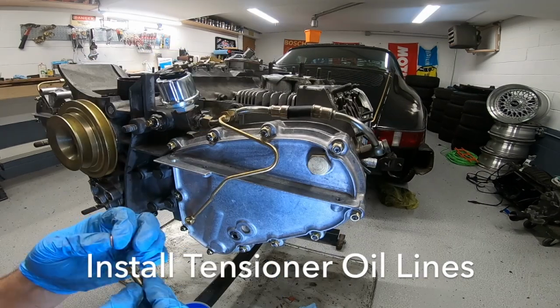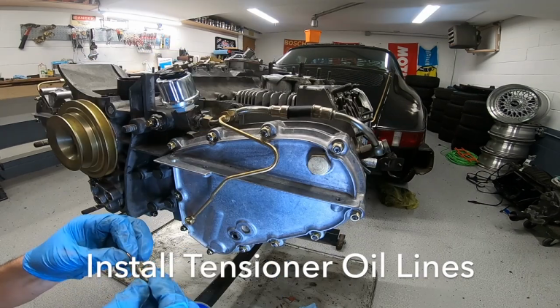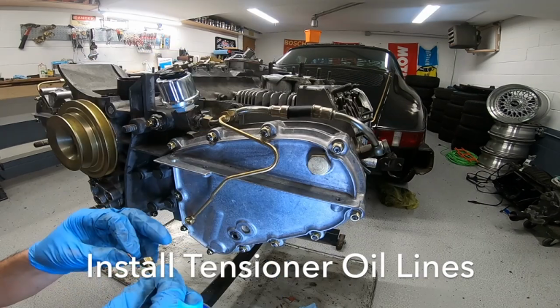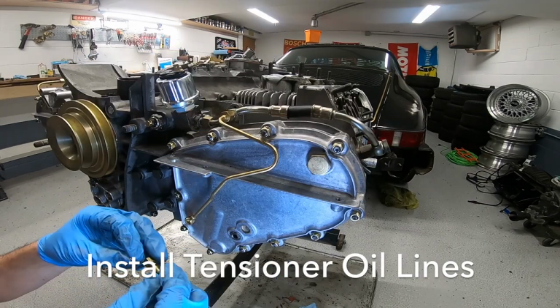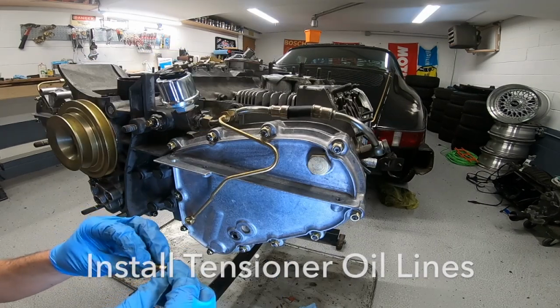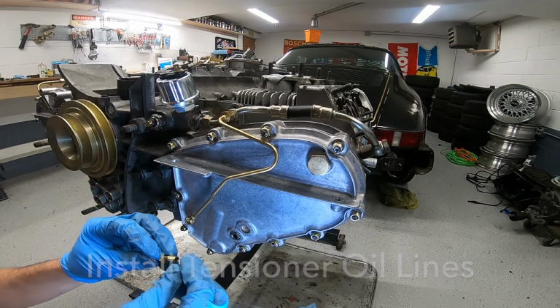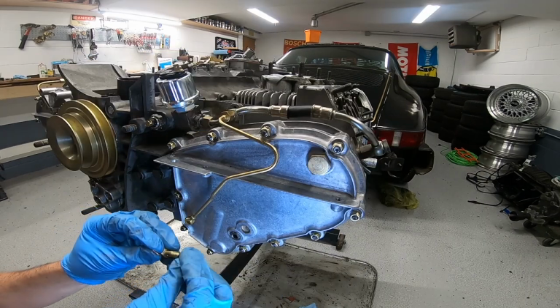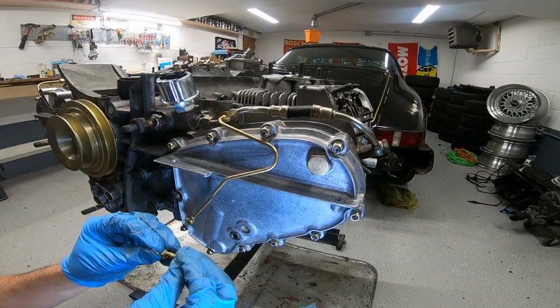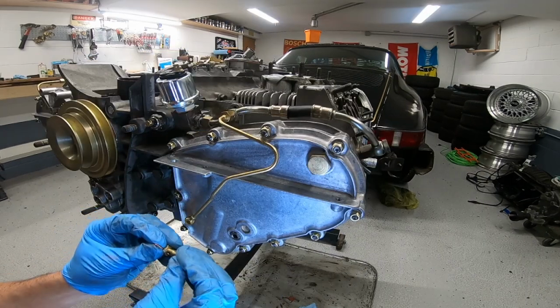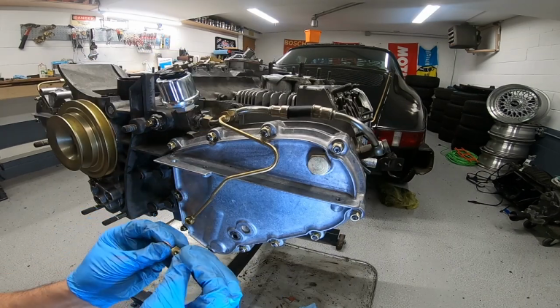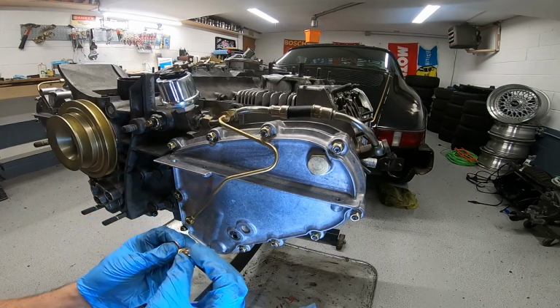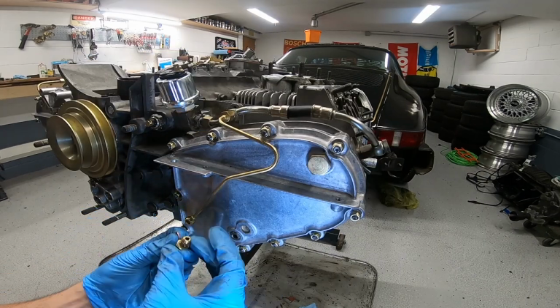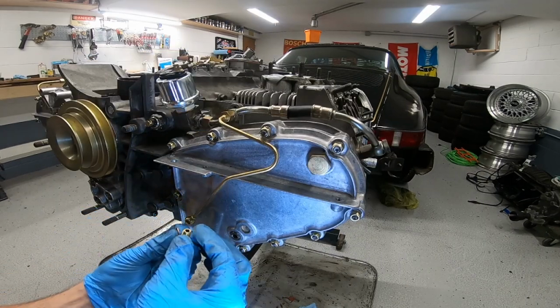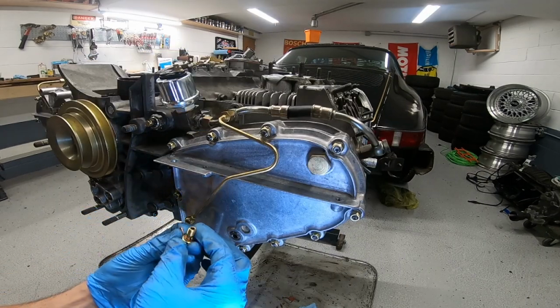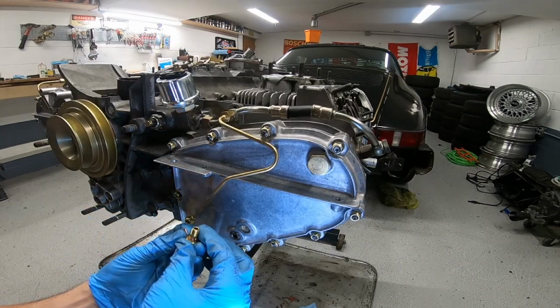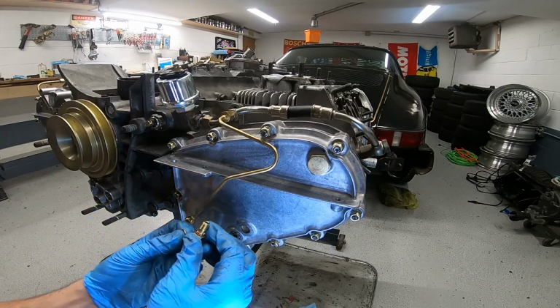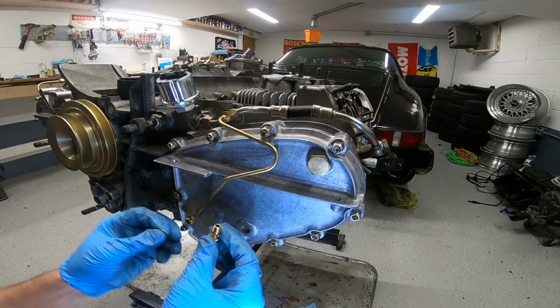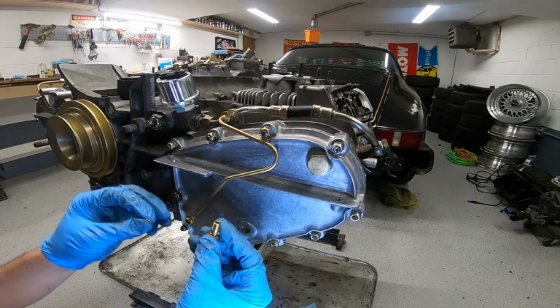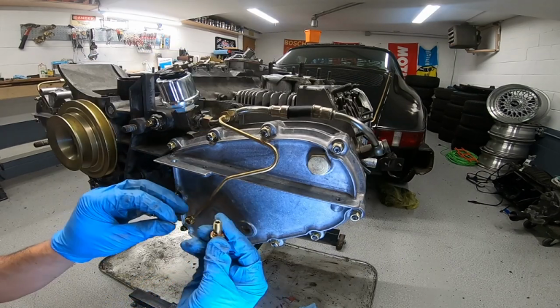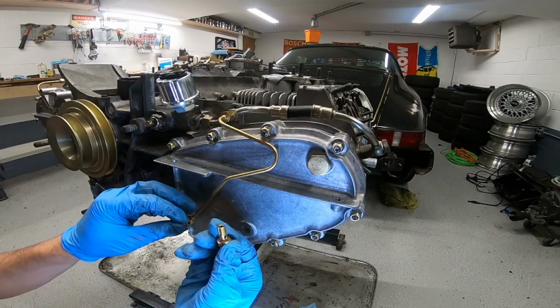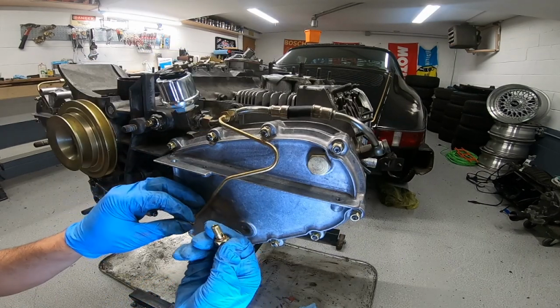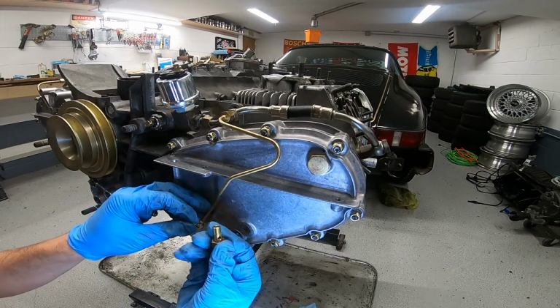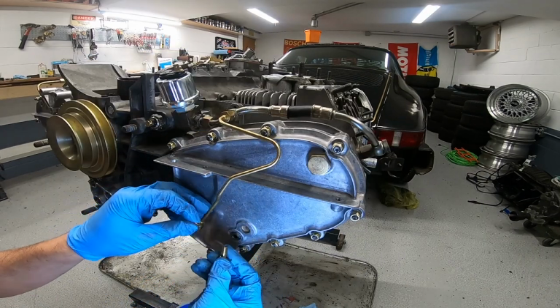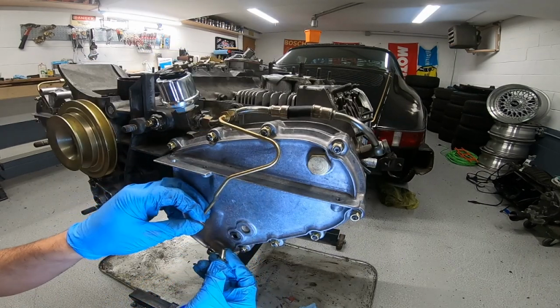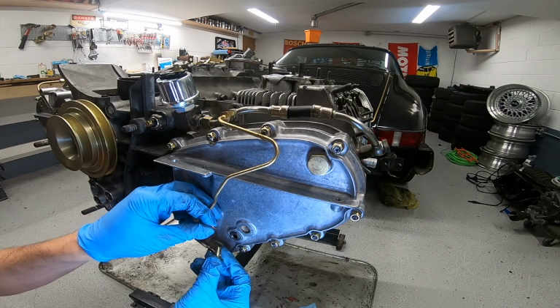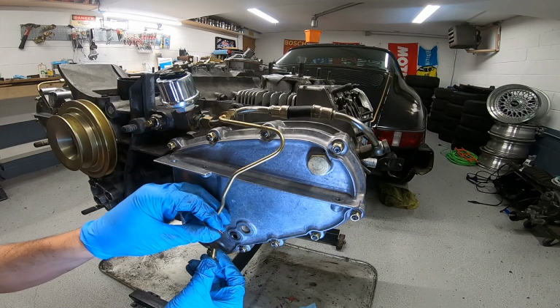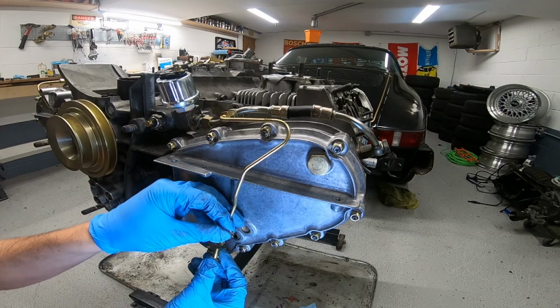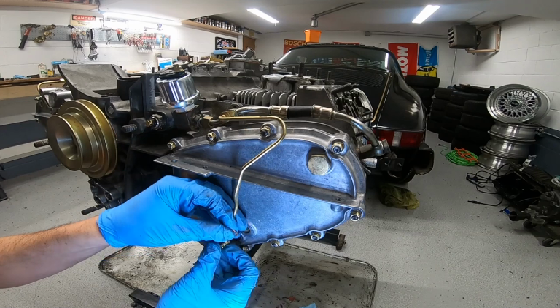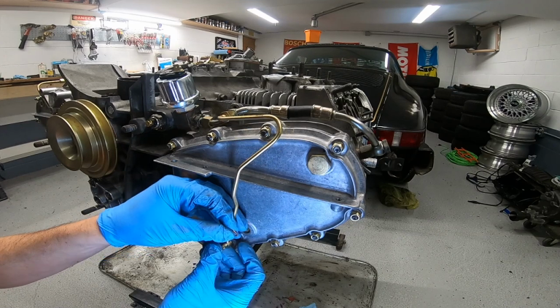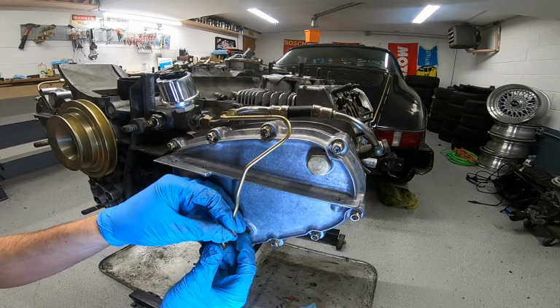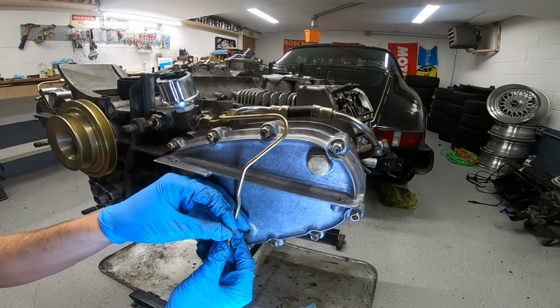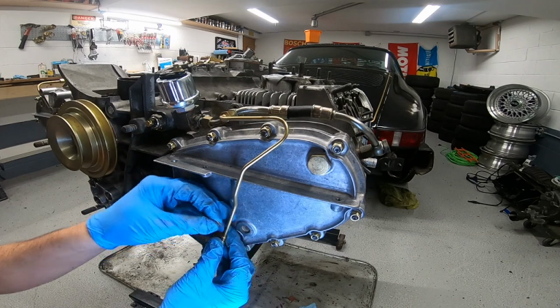For the tensioner lines, make sure you use new crush washers on both sides of the banjo bolt.